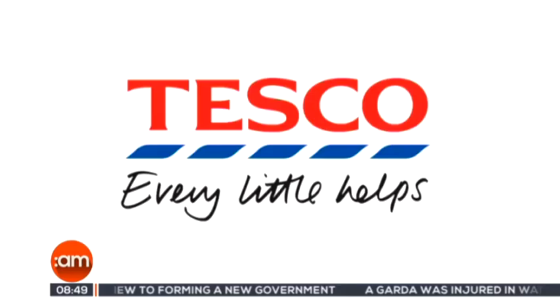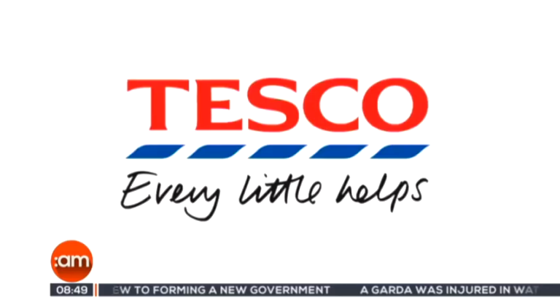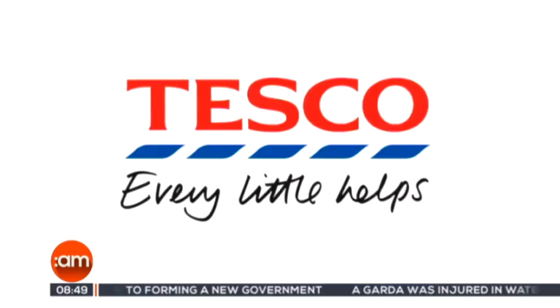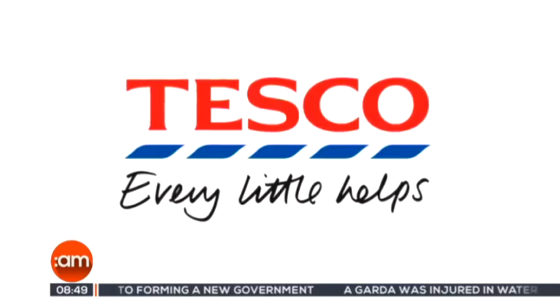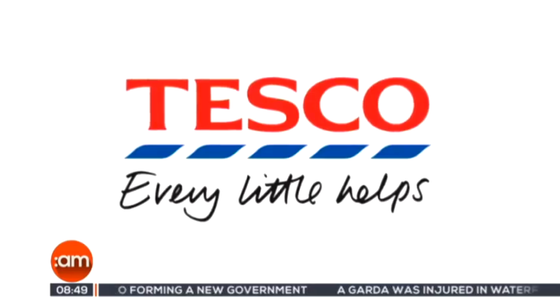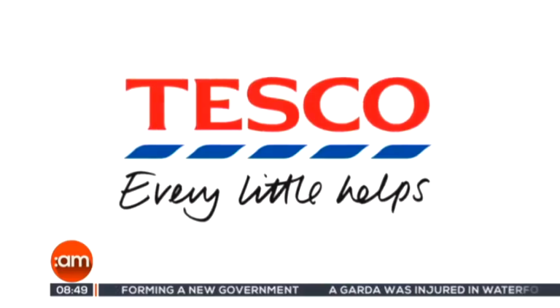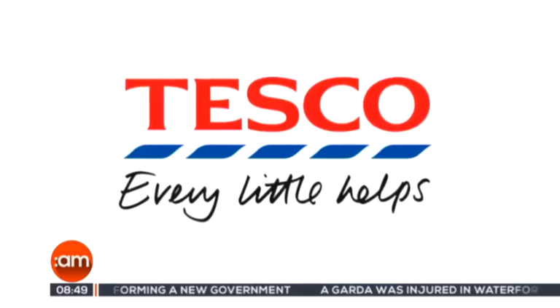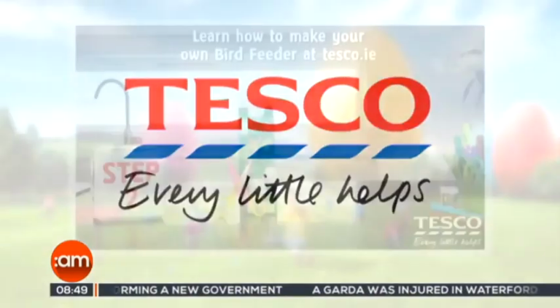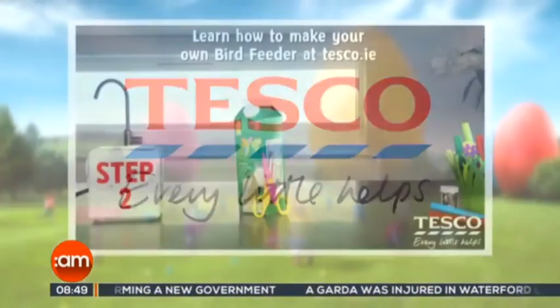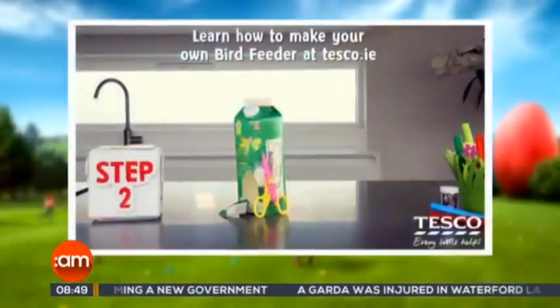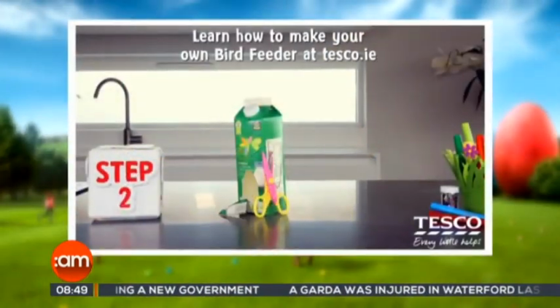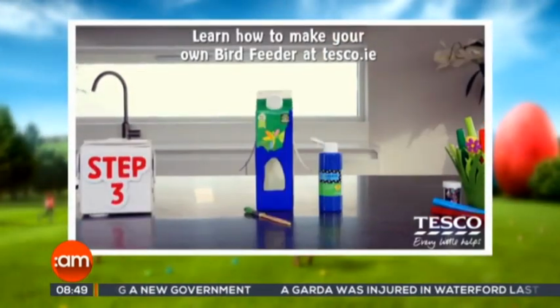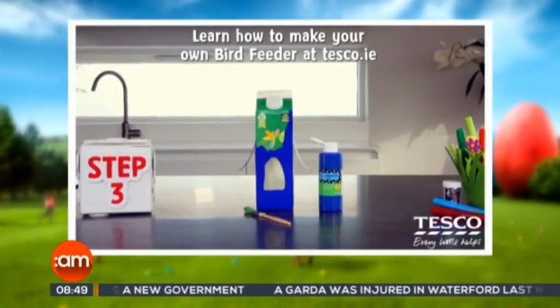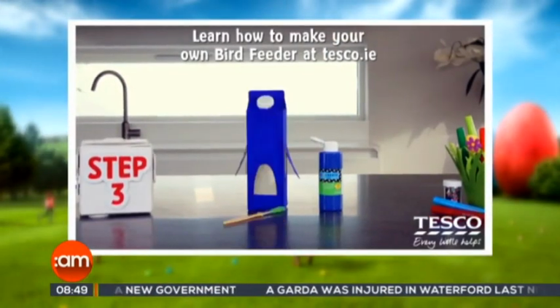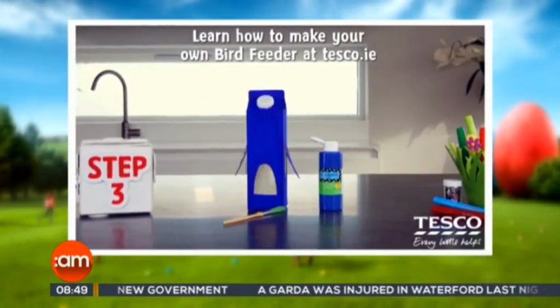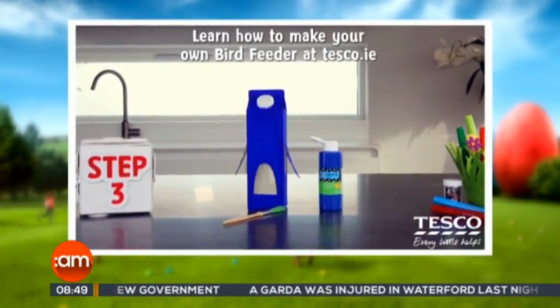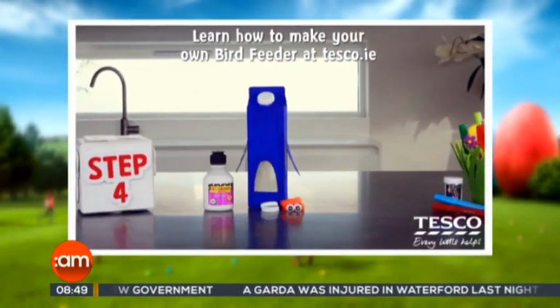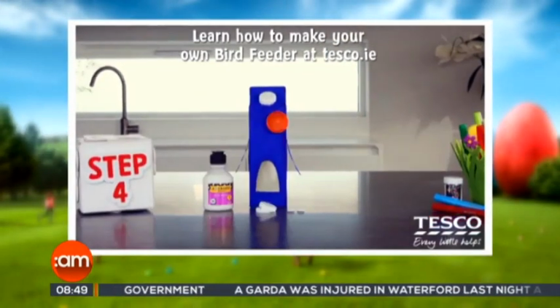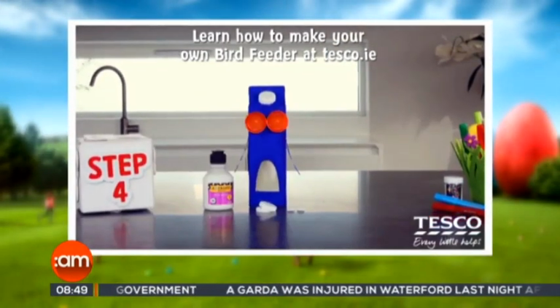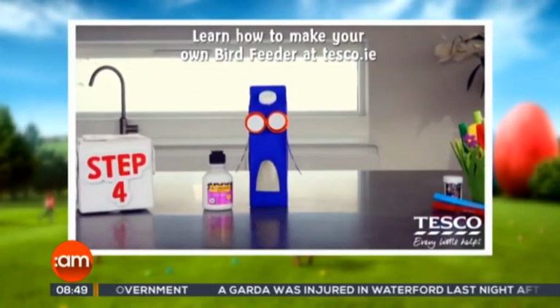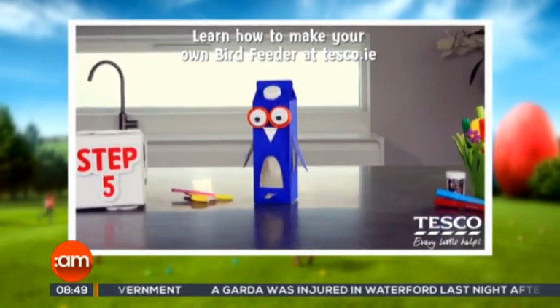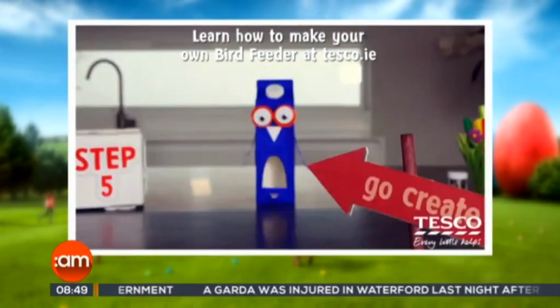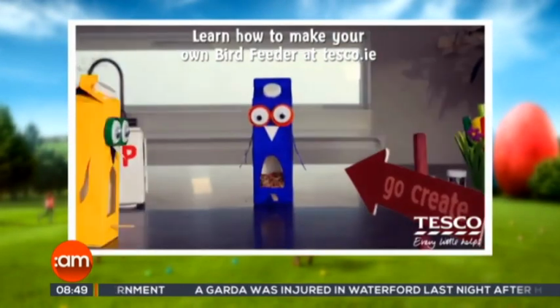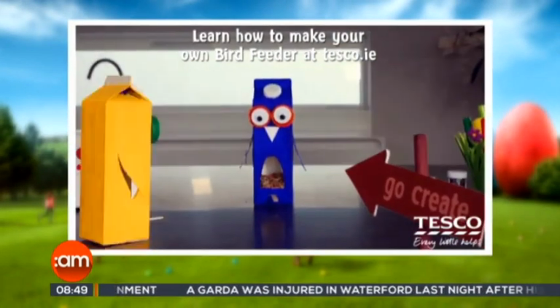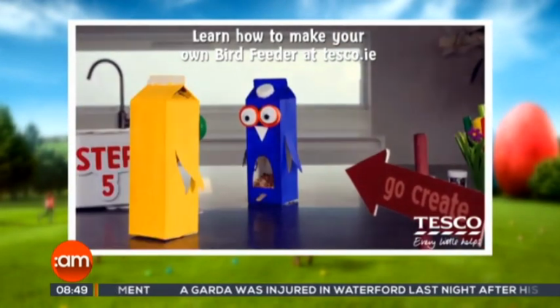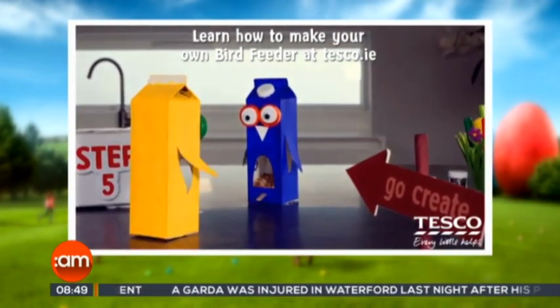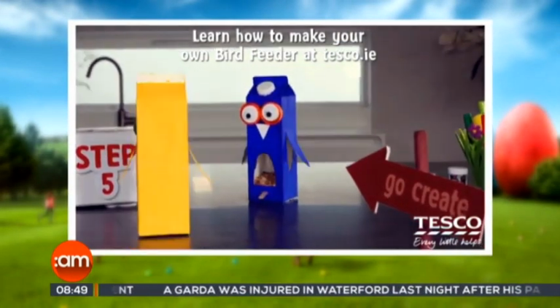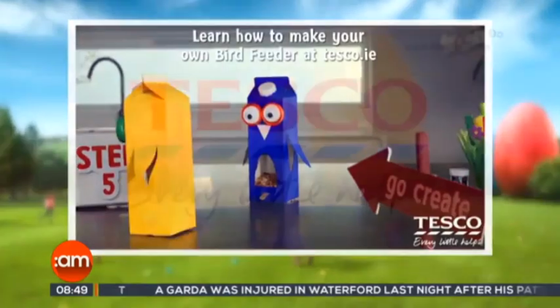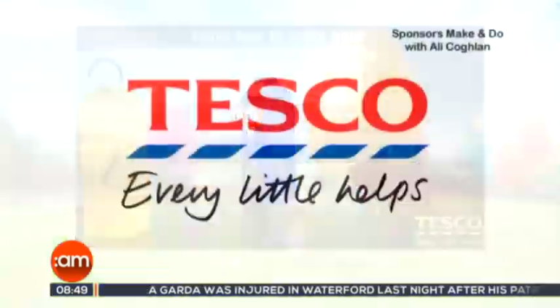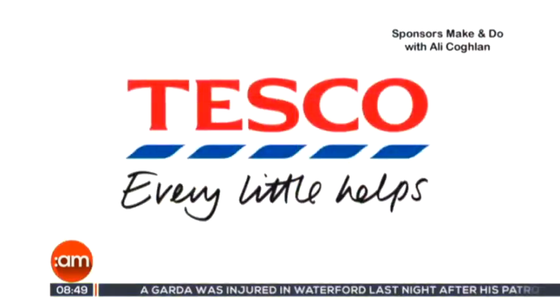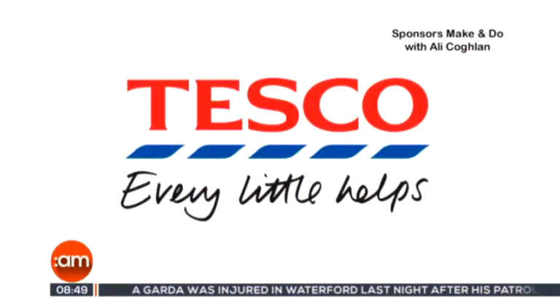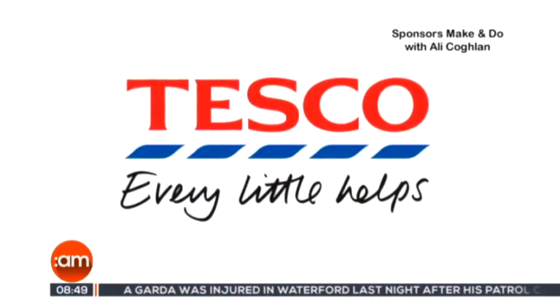Tesco and Ireland AM are big on fun this Easter, everything from arts and crafts to tasty recipes. Tesco have you covered.